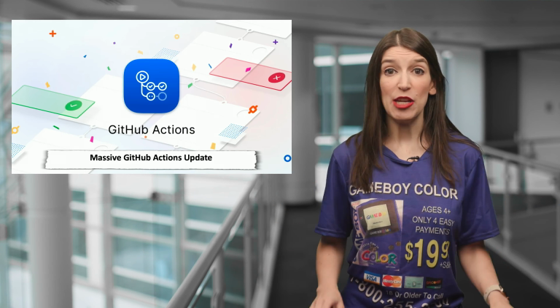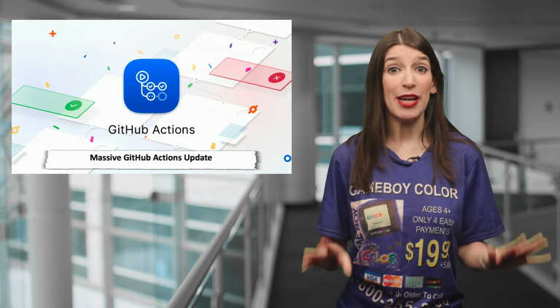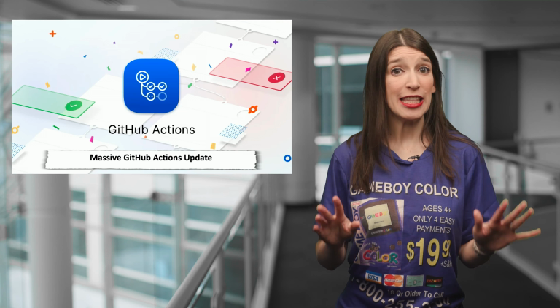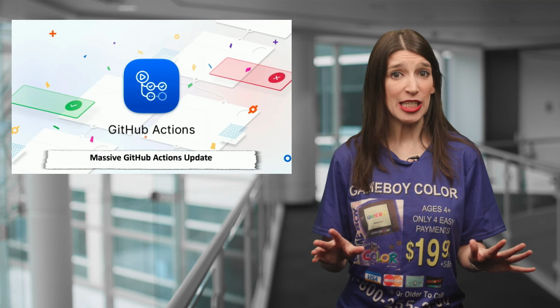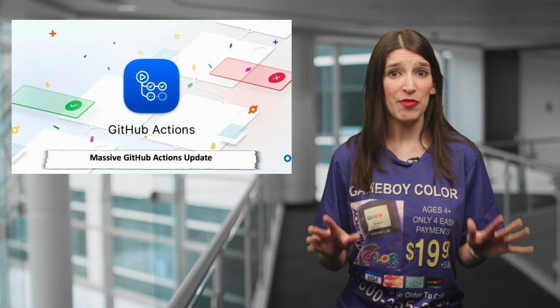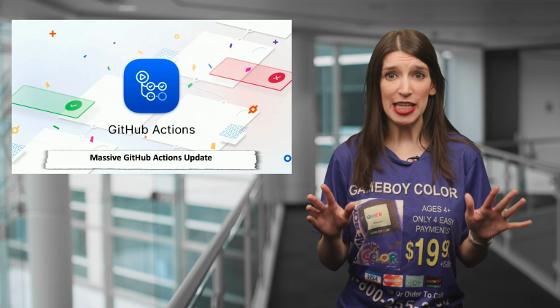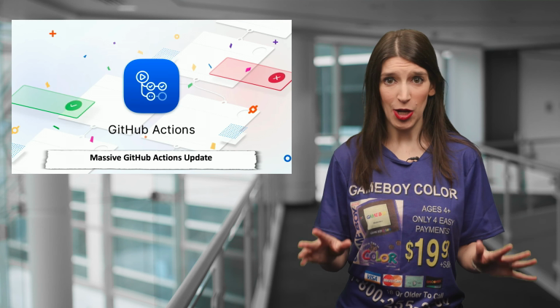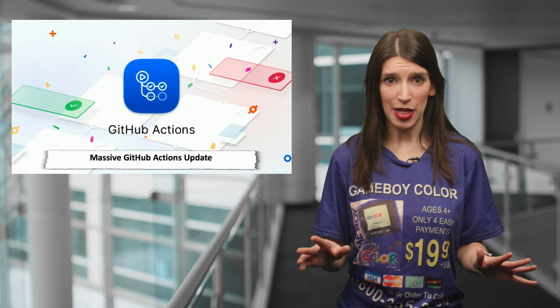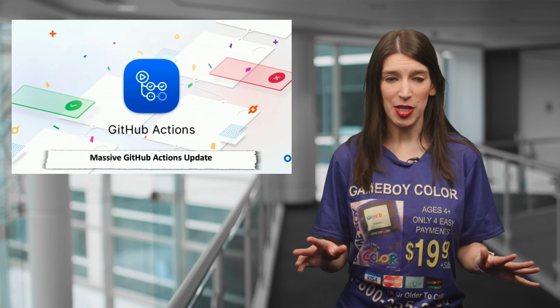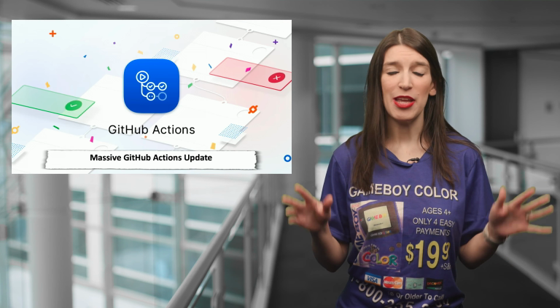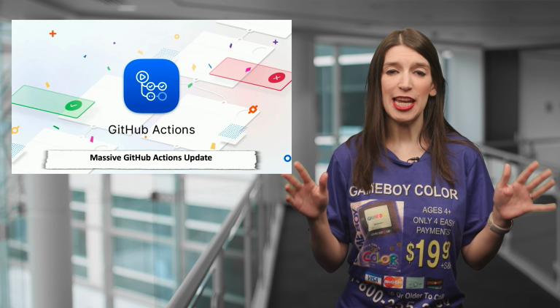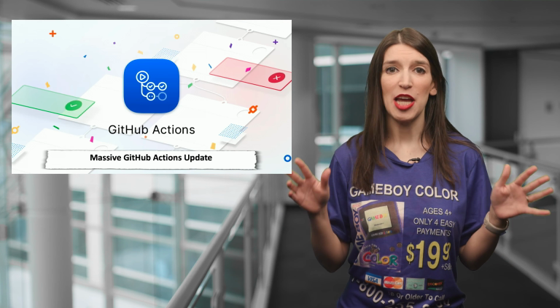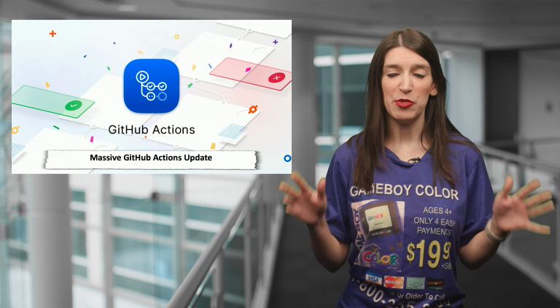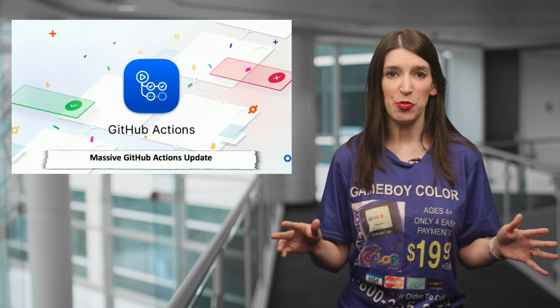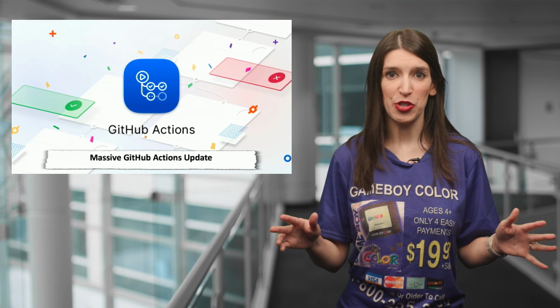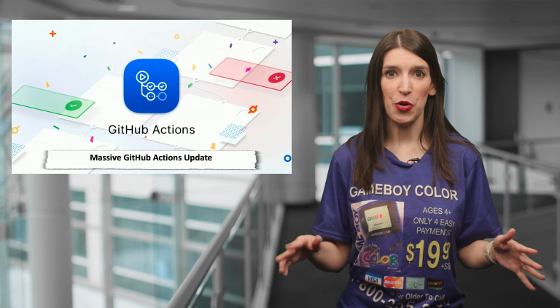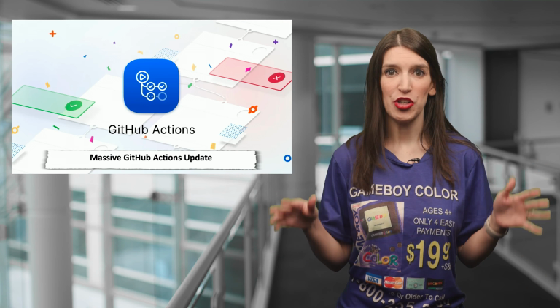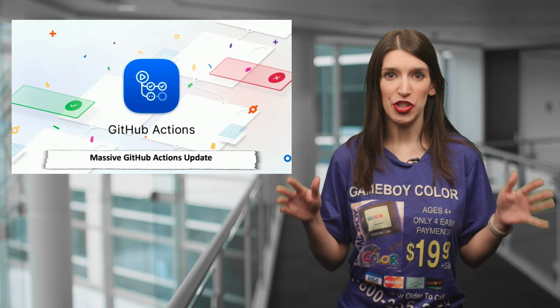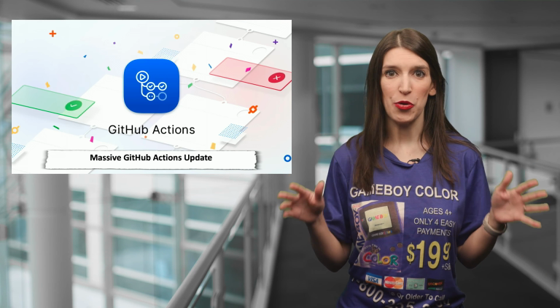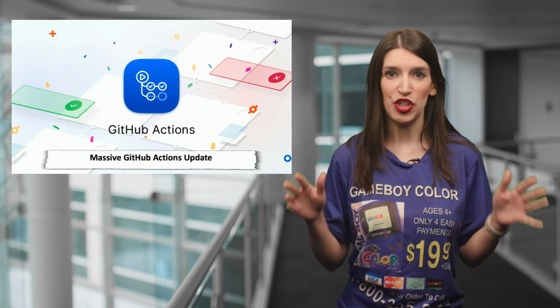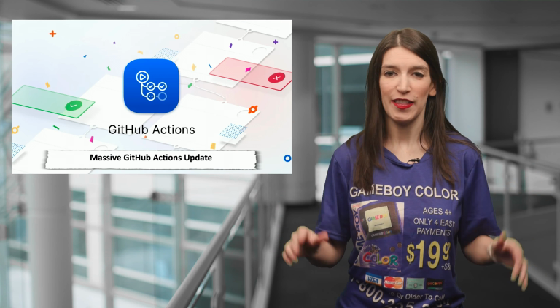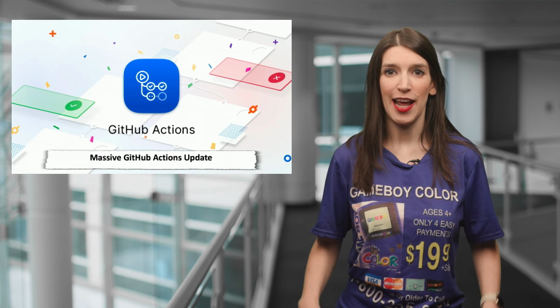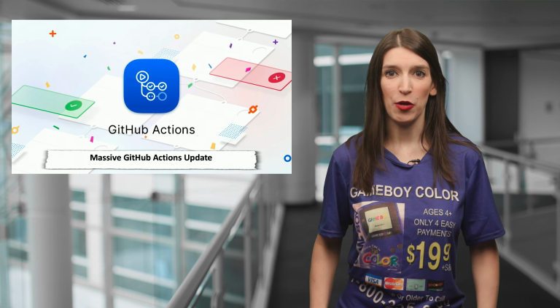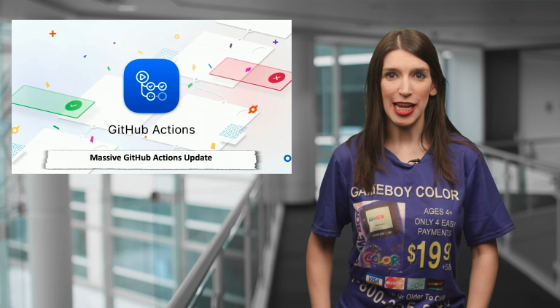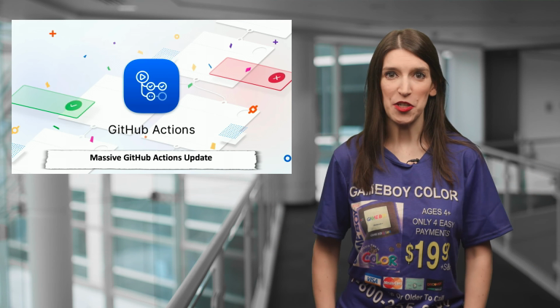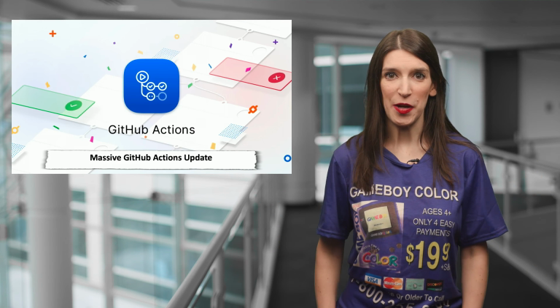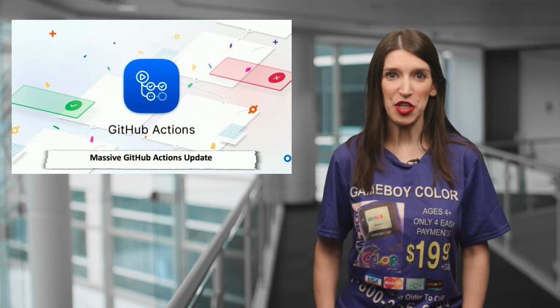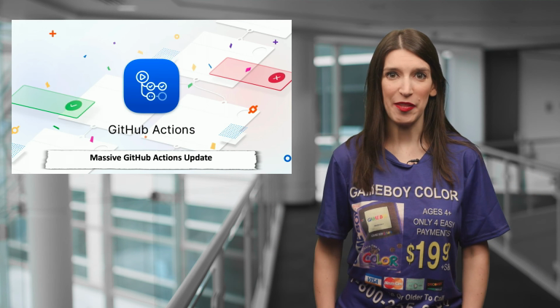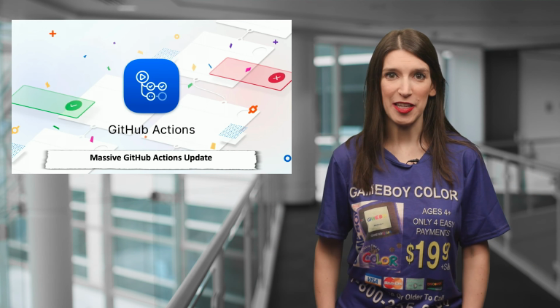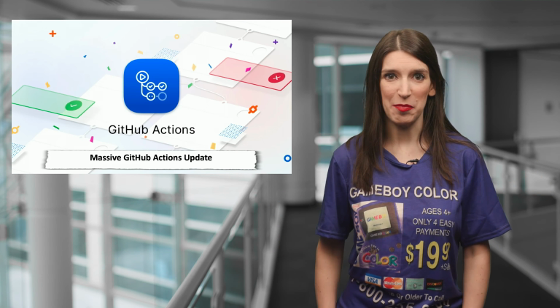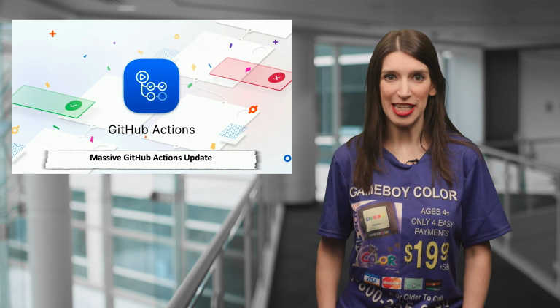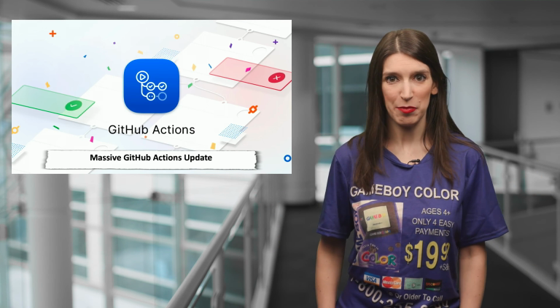This stuff is awesome and I'm super stoked. So check that out, and great job to the GitHub team.